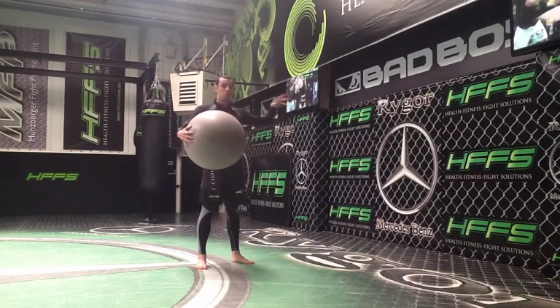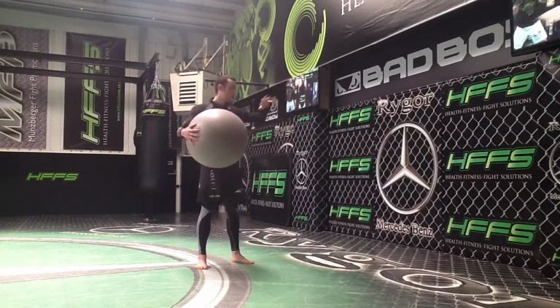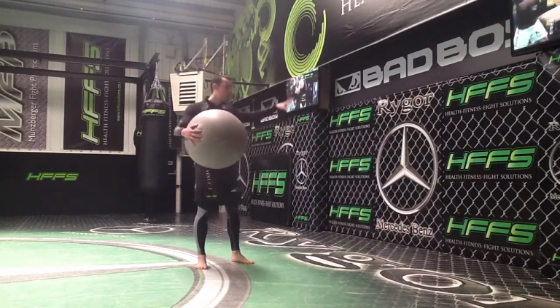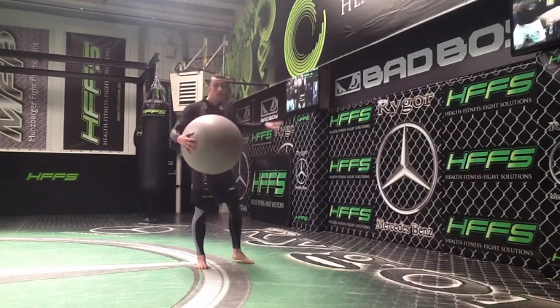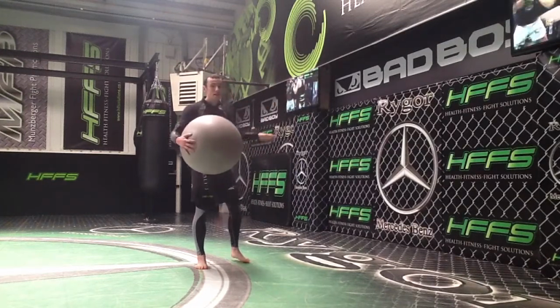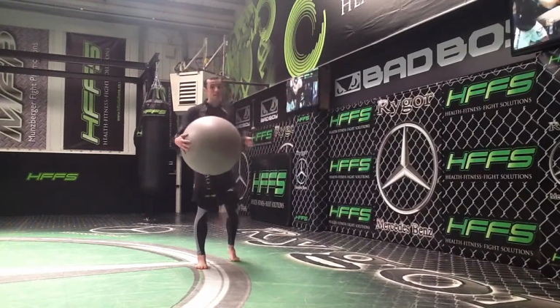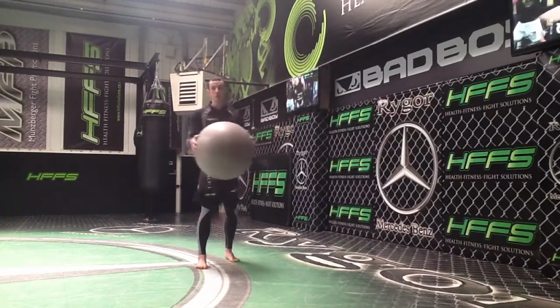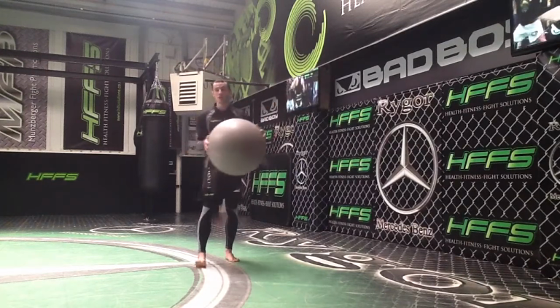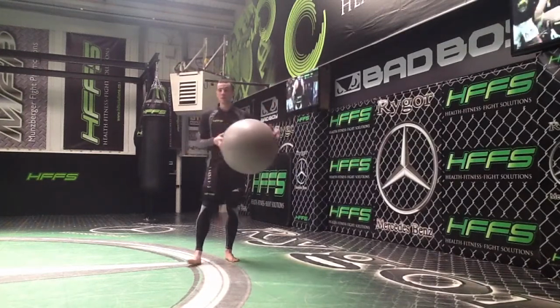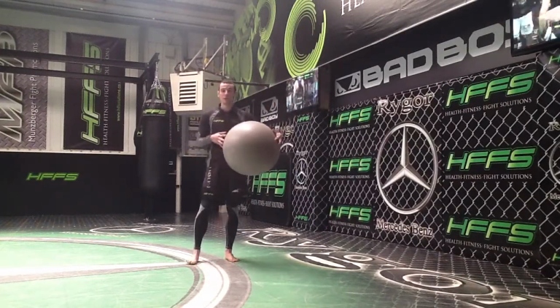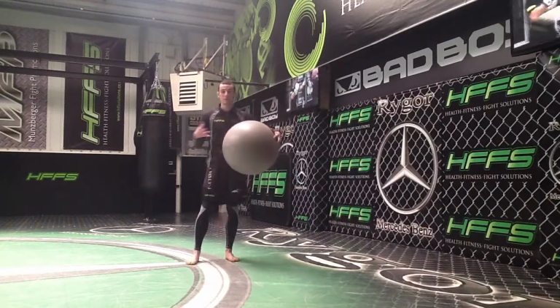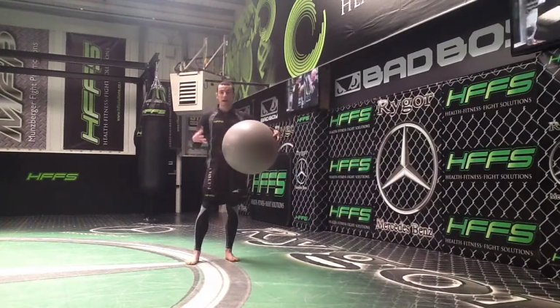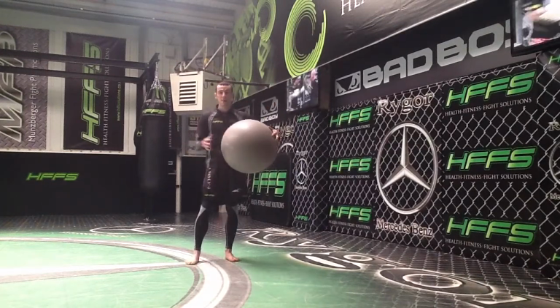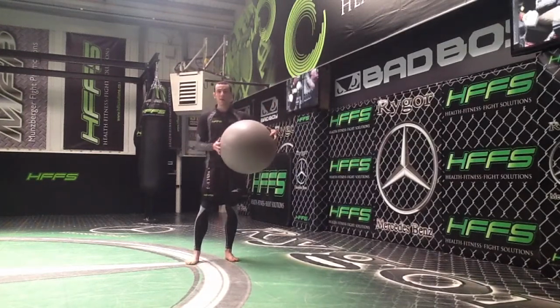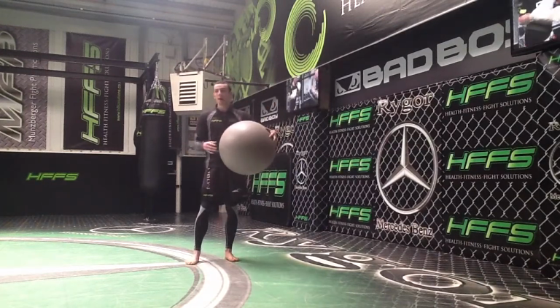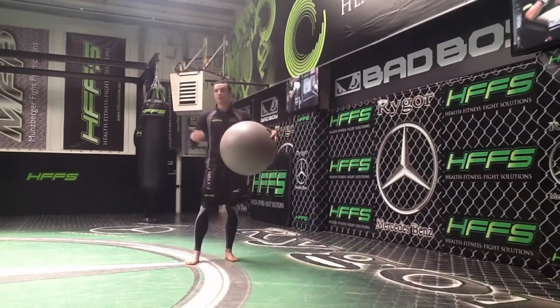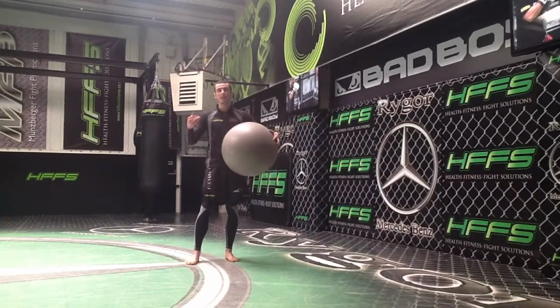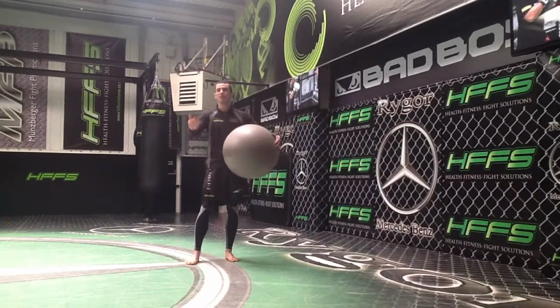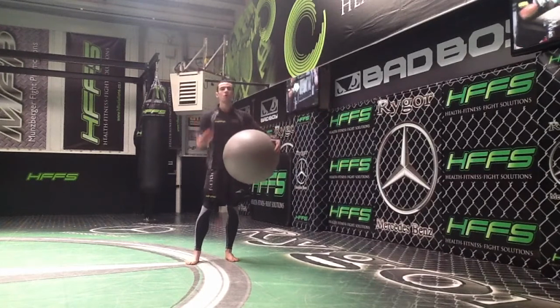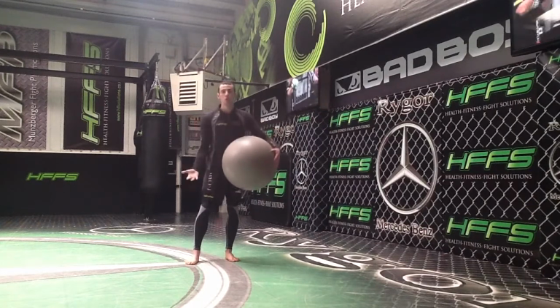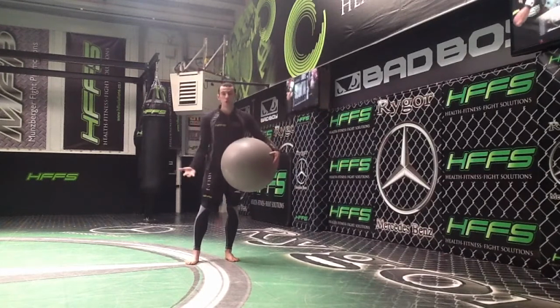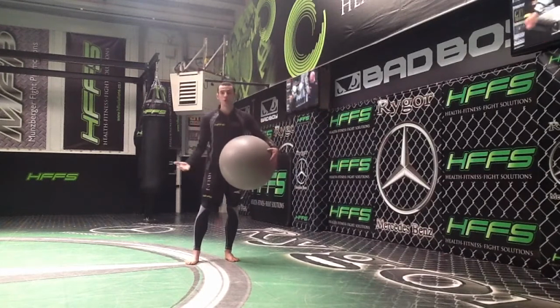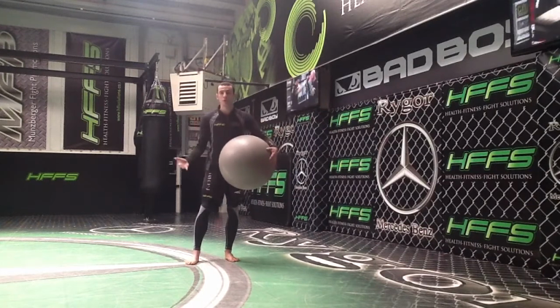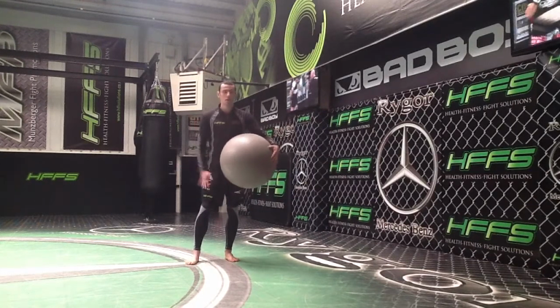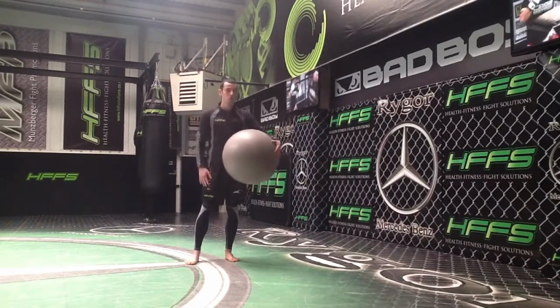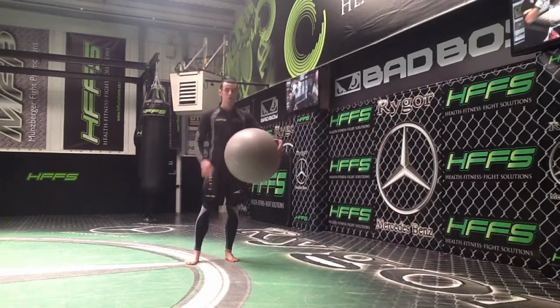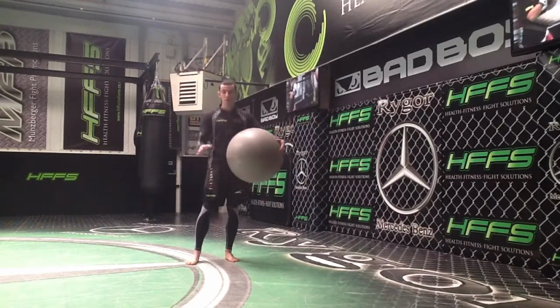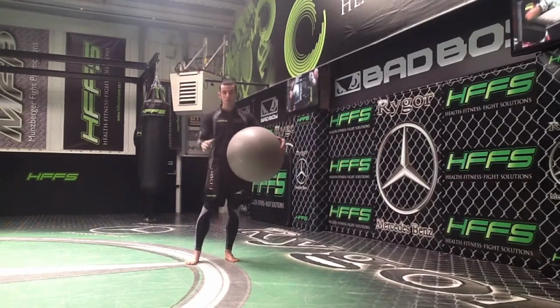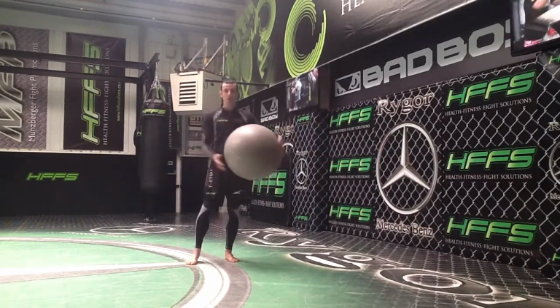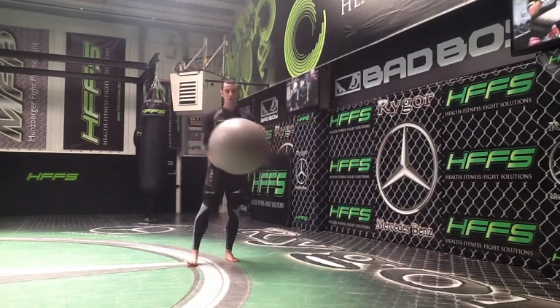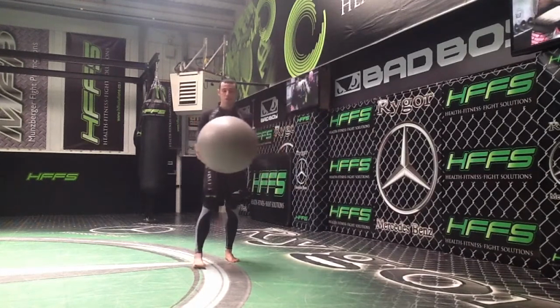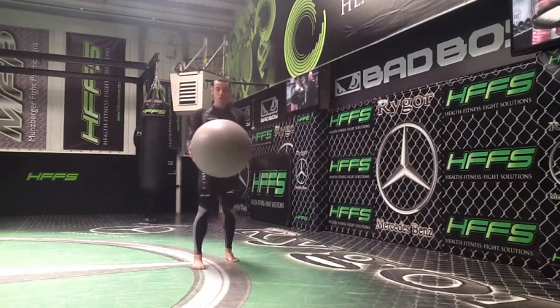Once you've got these, it's good to develop your timing, particularly when you've got no one to shoot at you, so it's good to practice on your own.